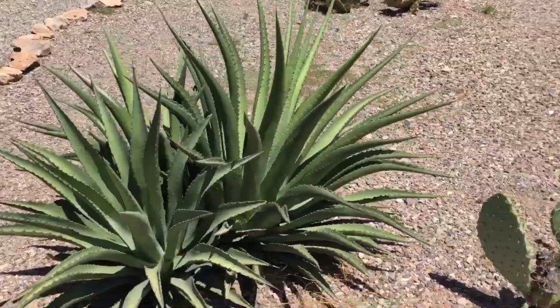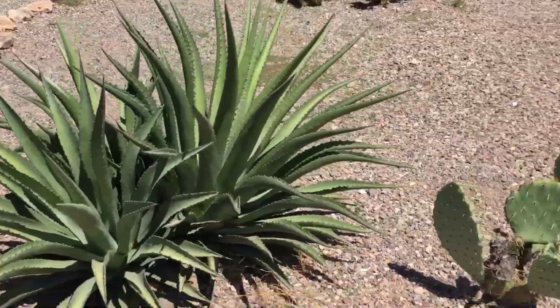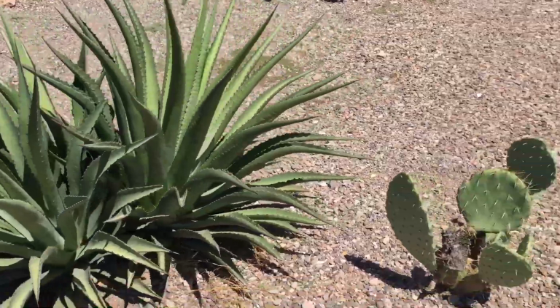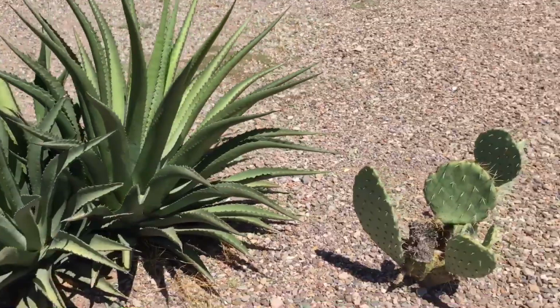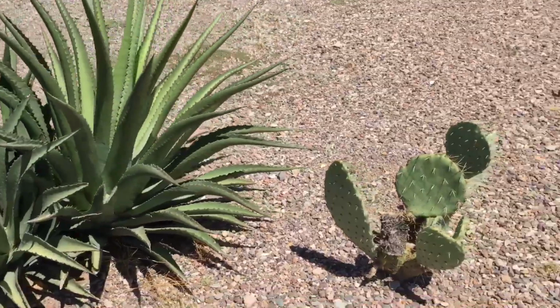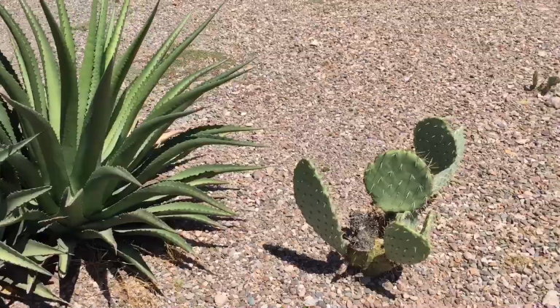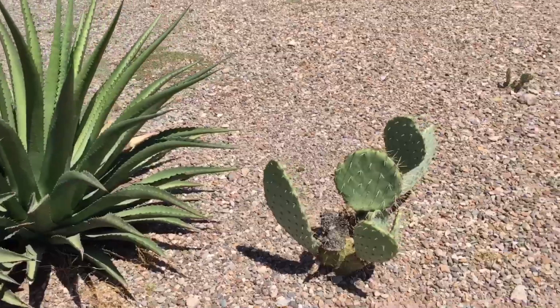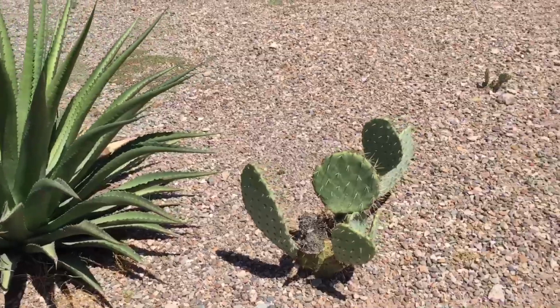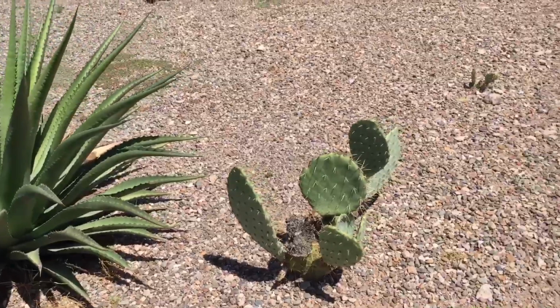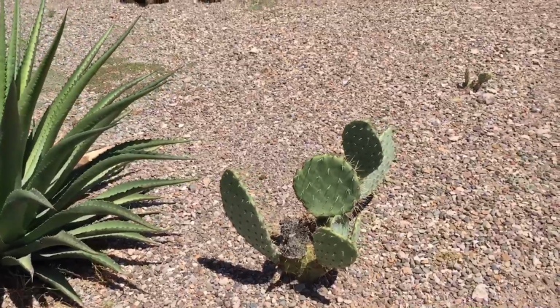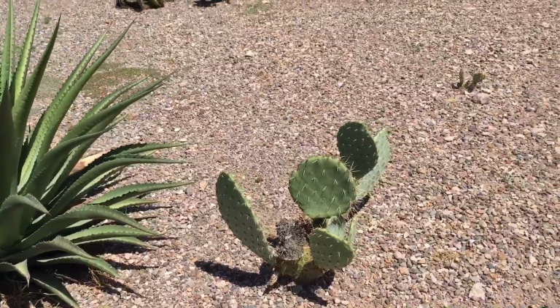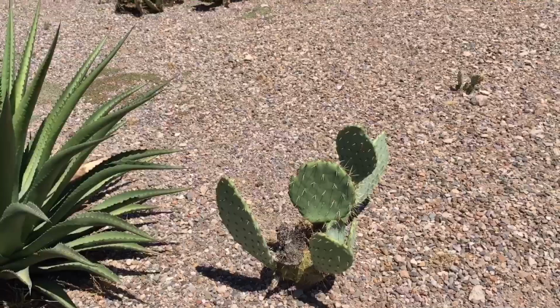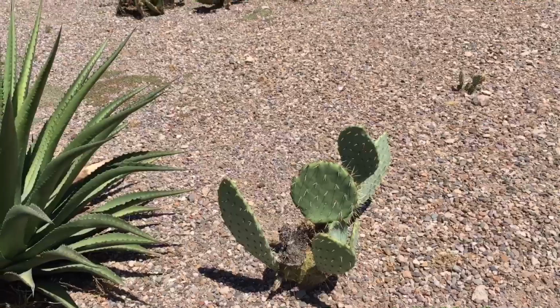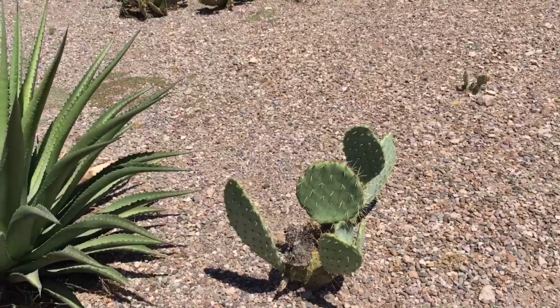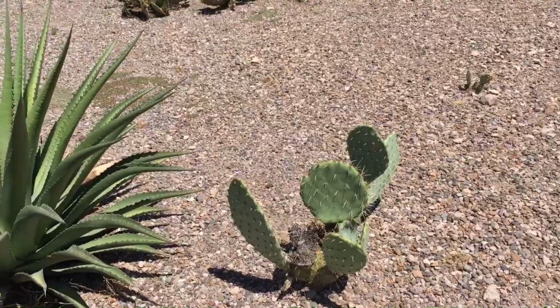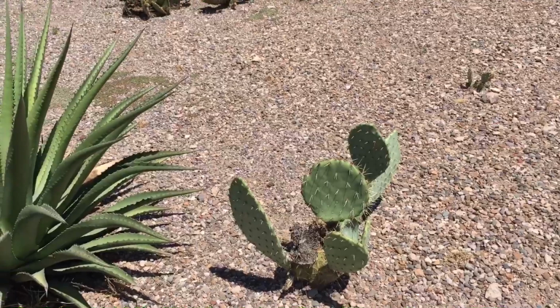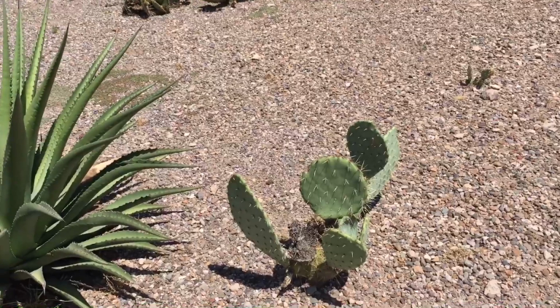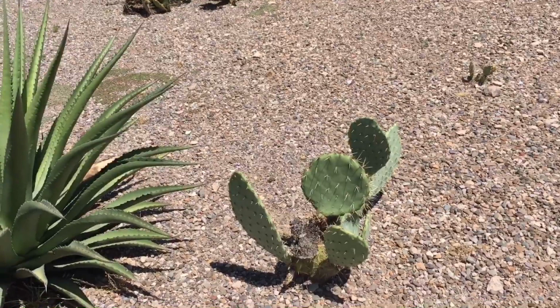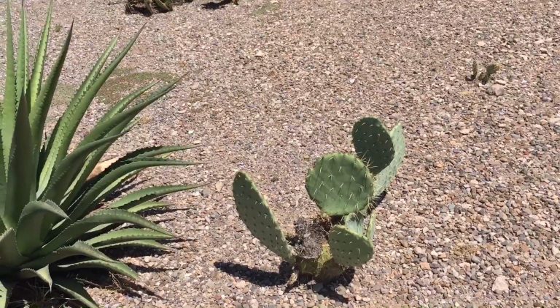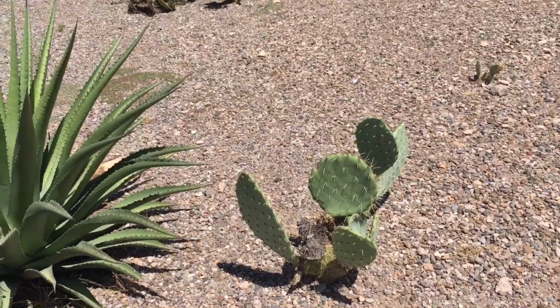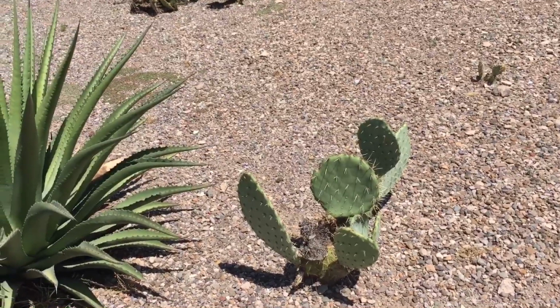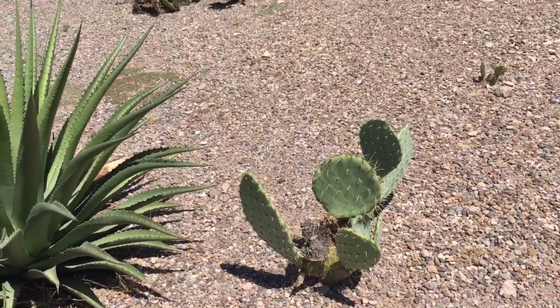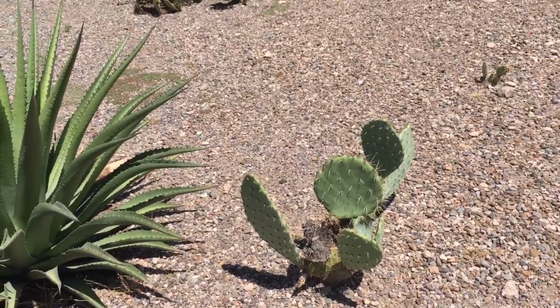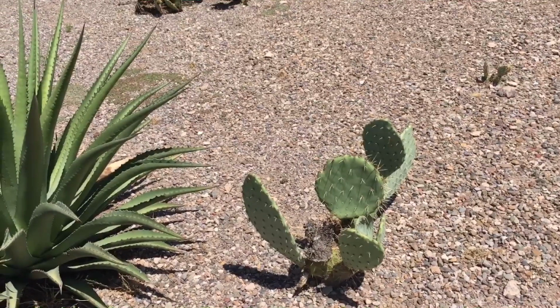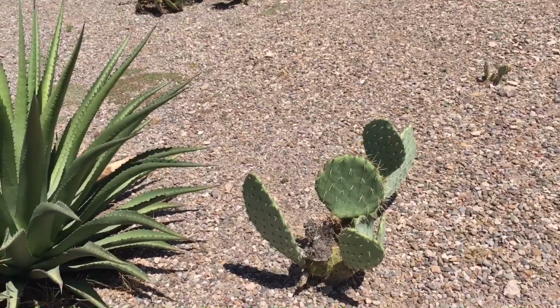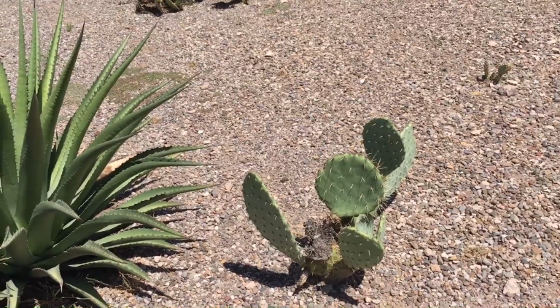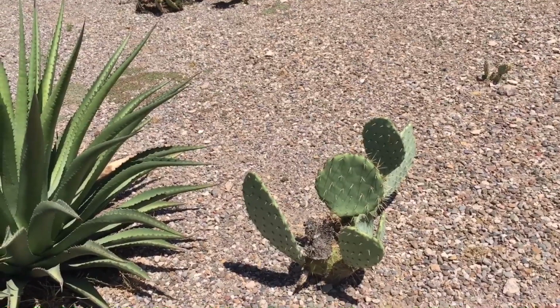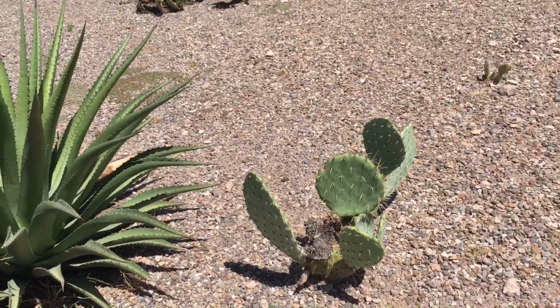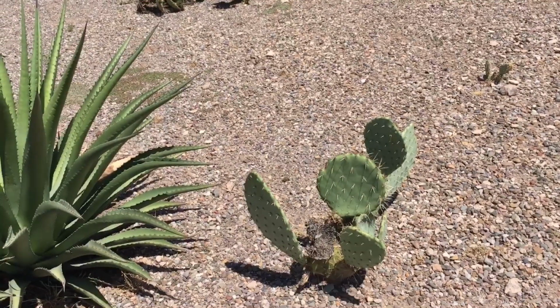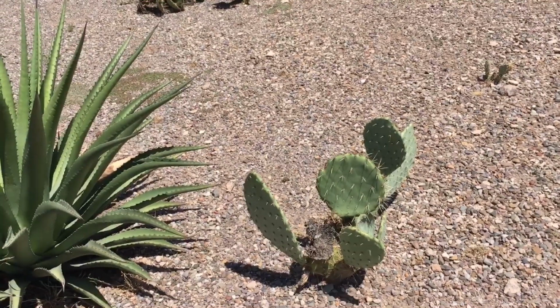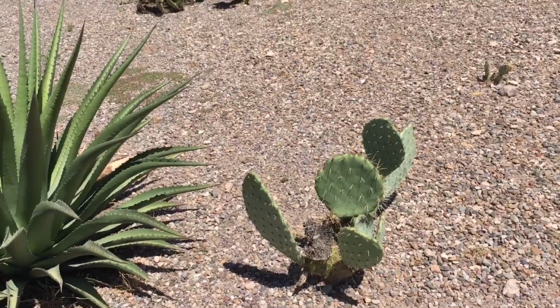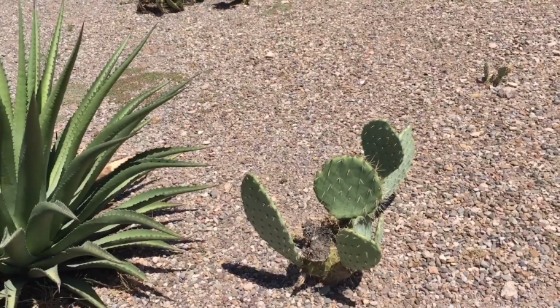This is called a prickly pear. There's no flowers on this one — I think it already bloomed.